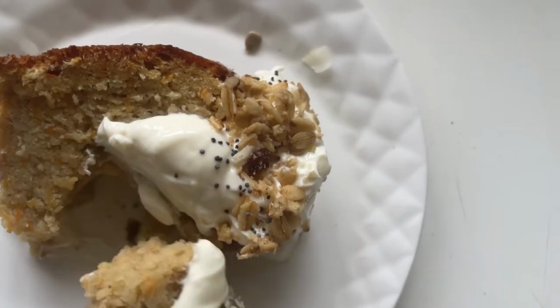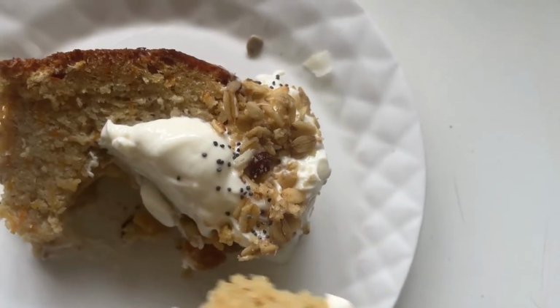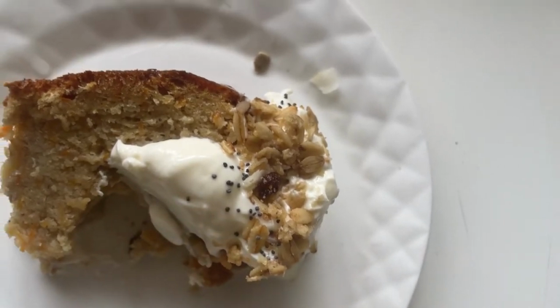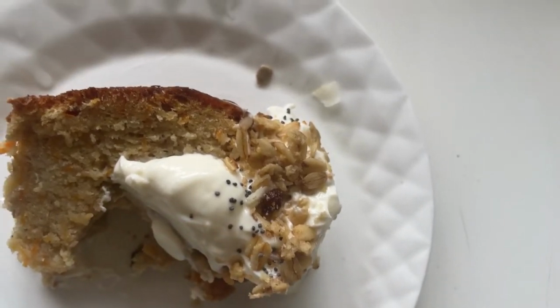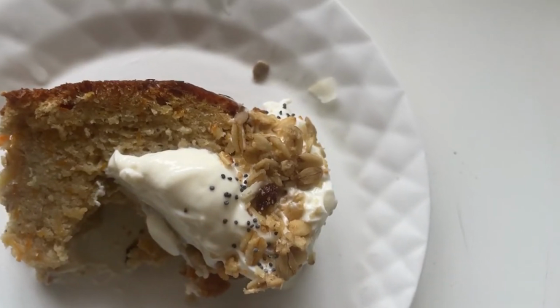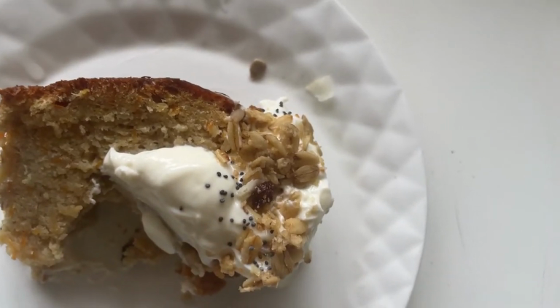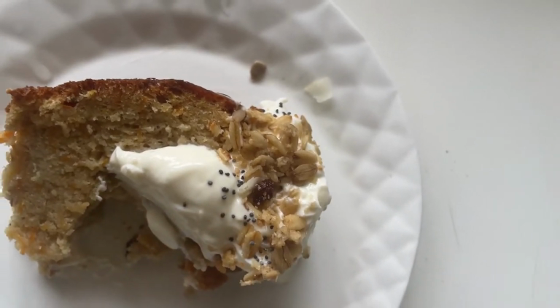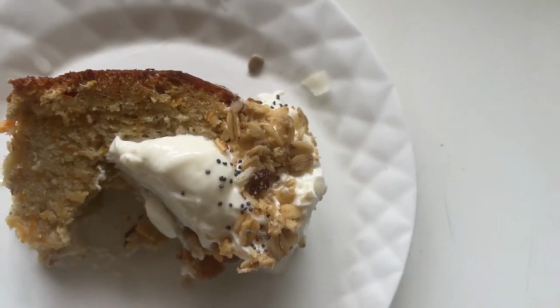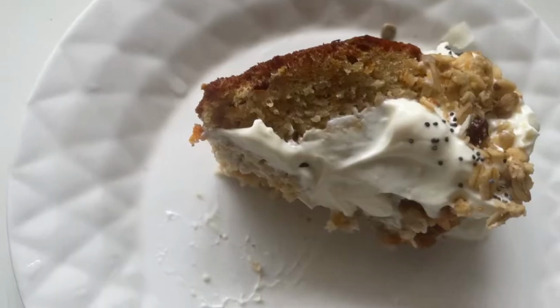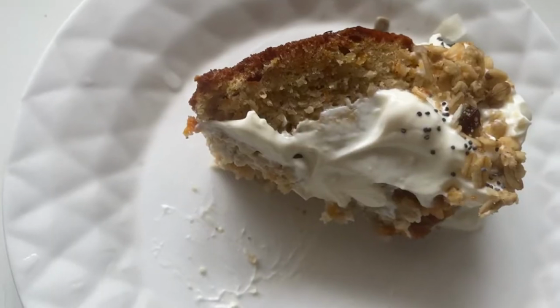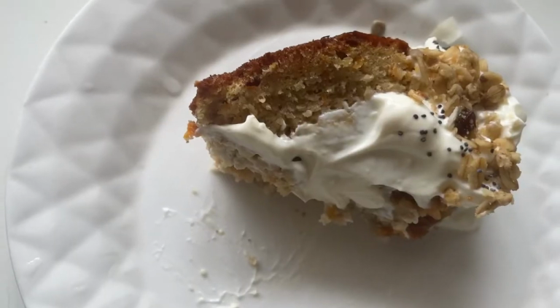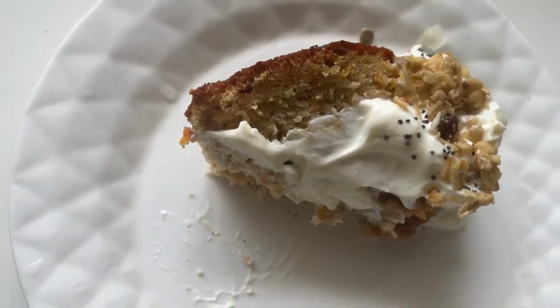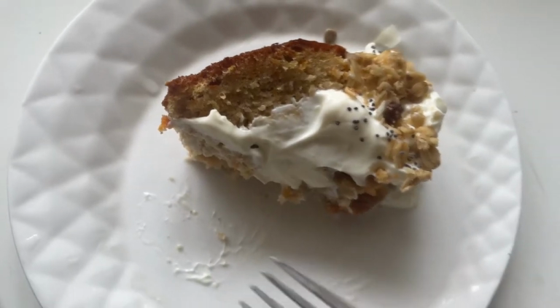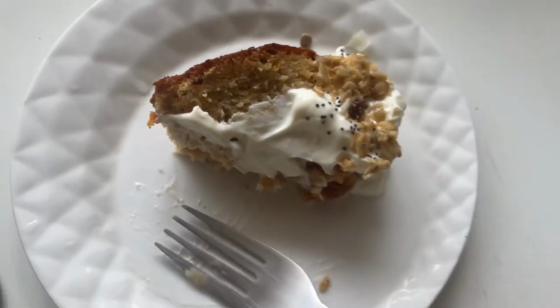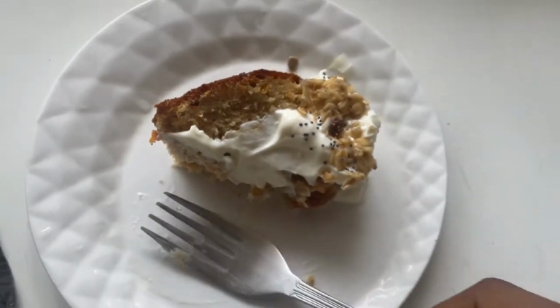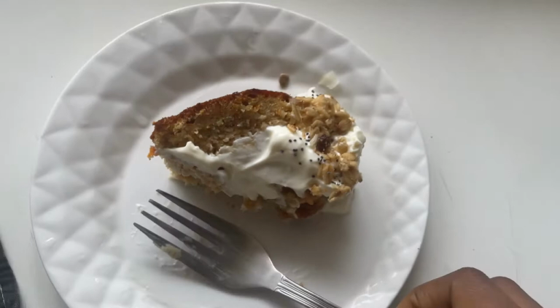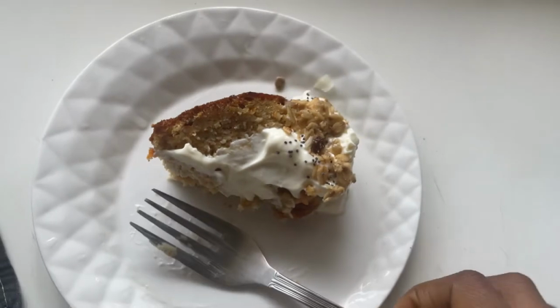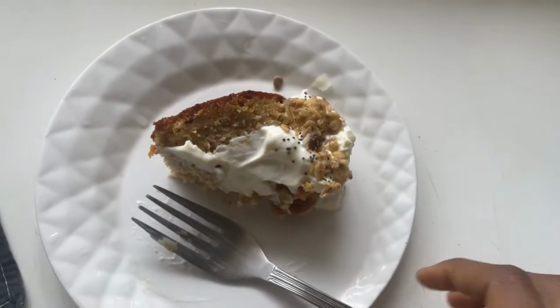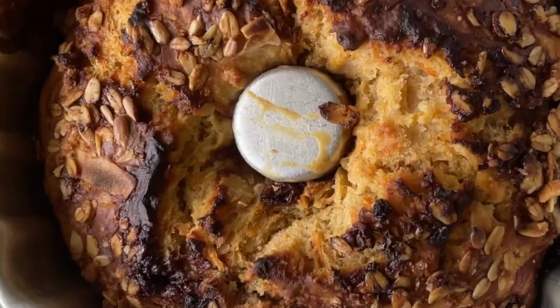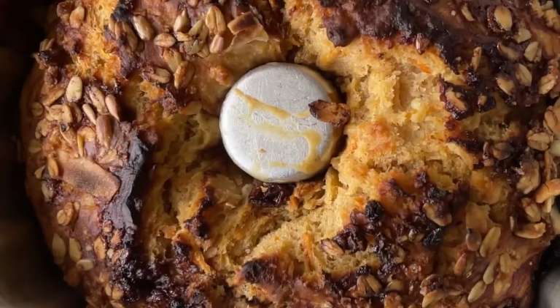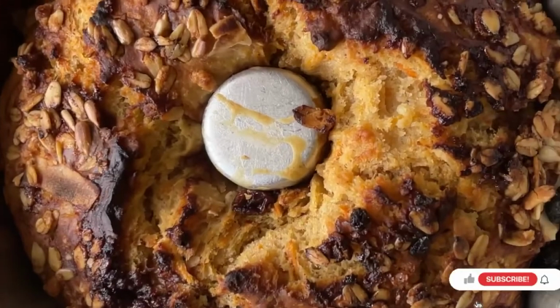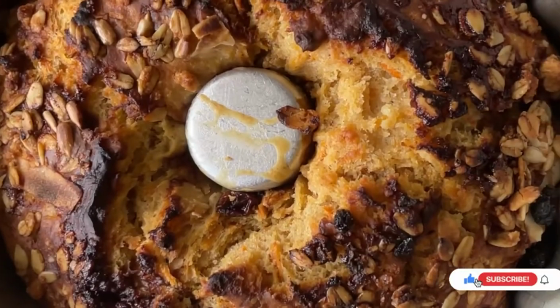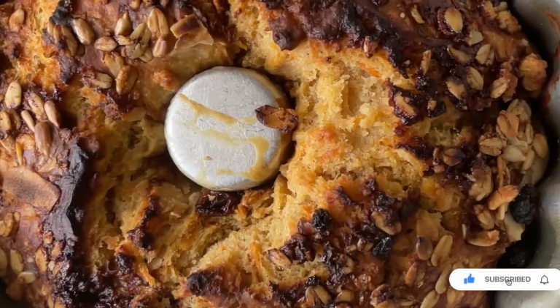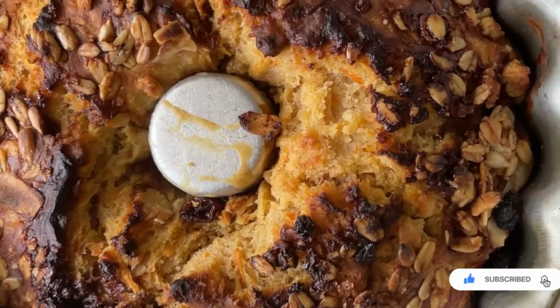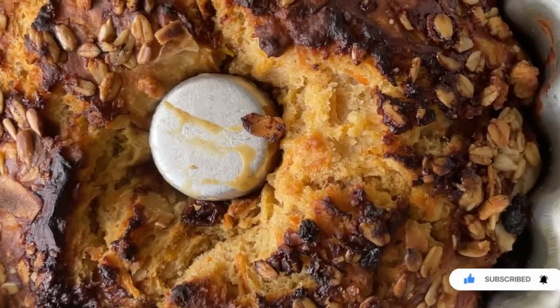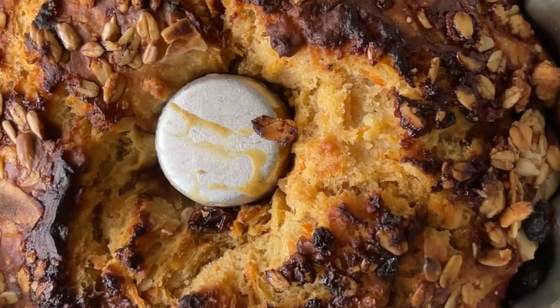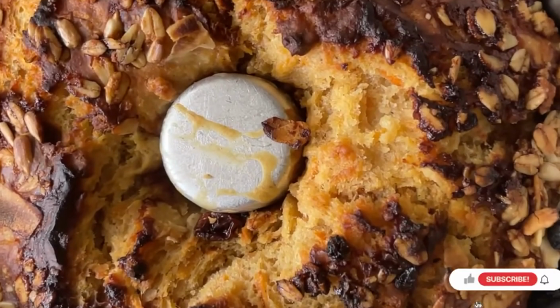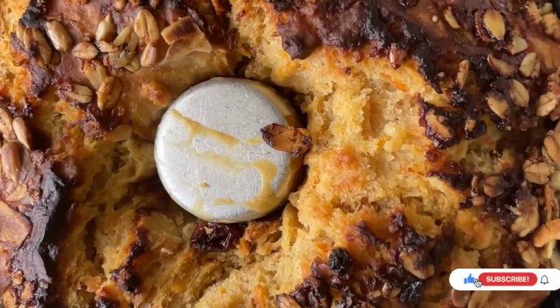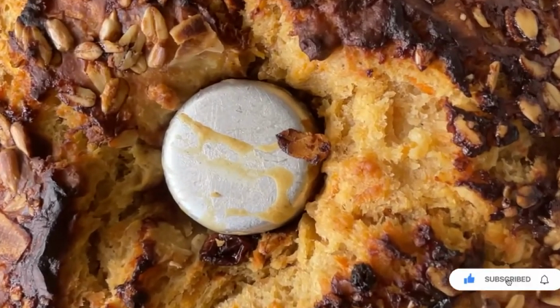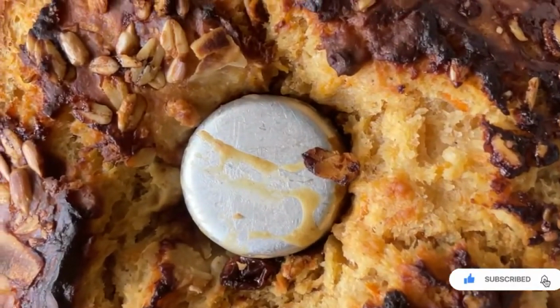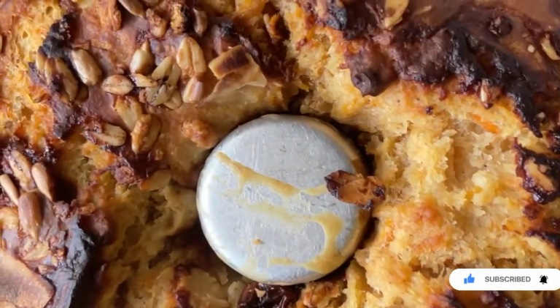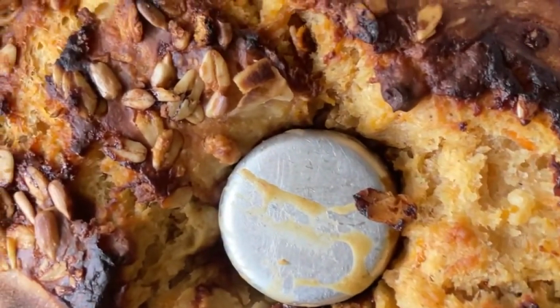Good afternoon or good morning to you guys, I hope you guys are having a good week — happy Wednesday! In case you need a pick-me-up, here's a yummy cake recipe just for you.